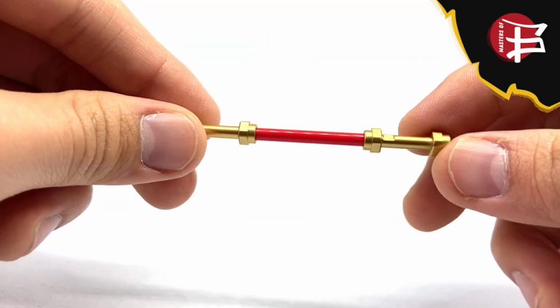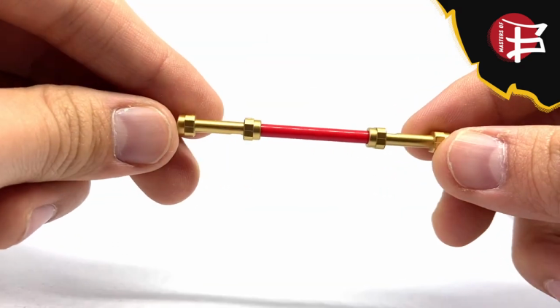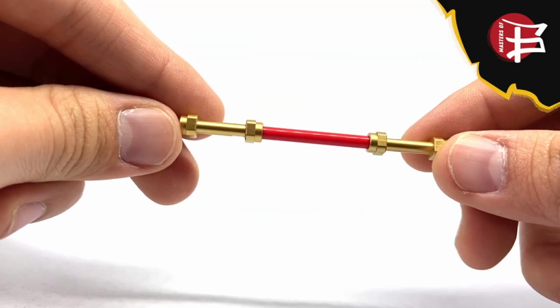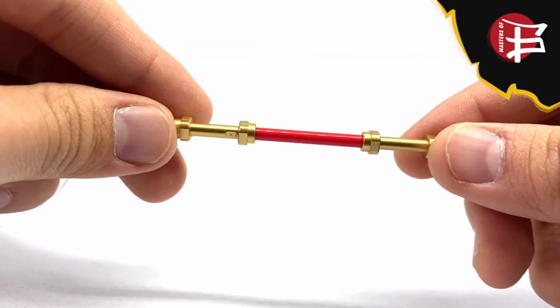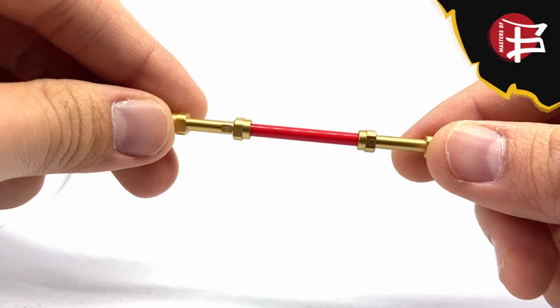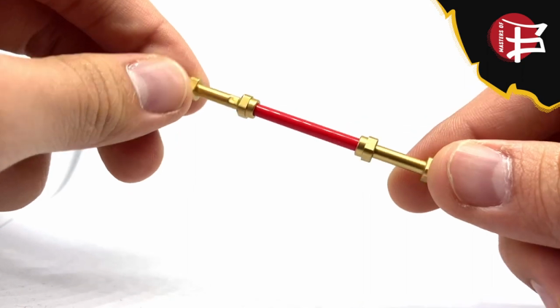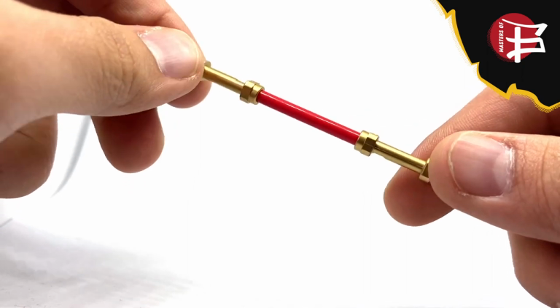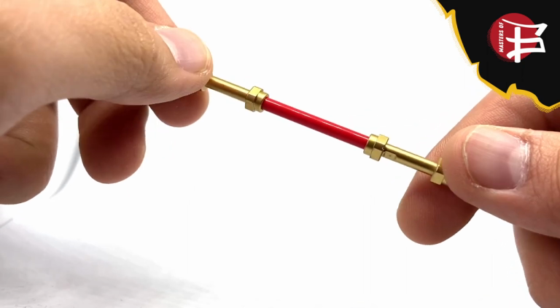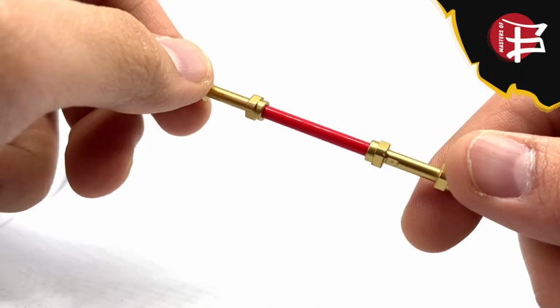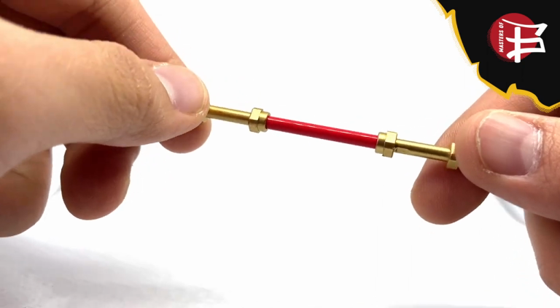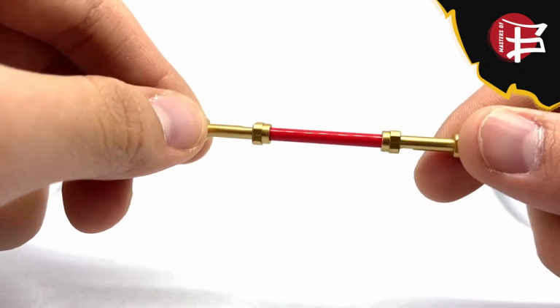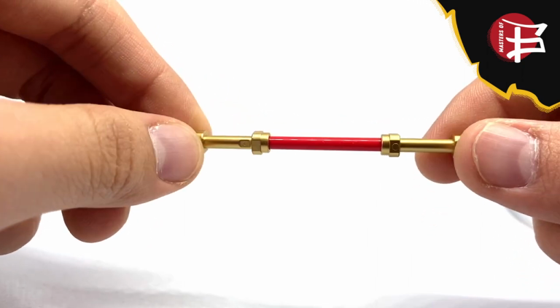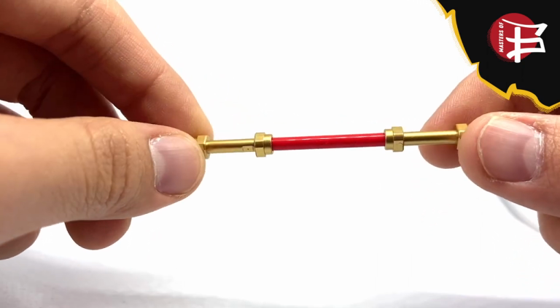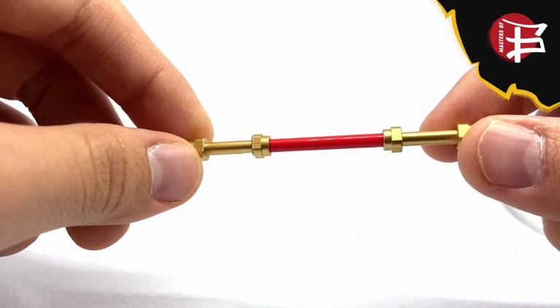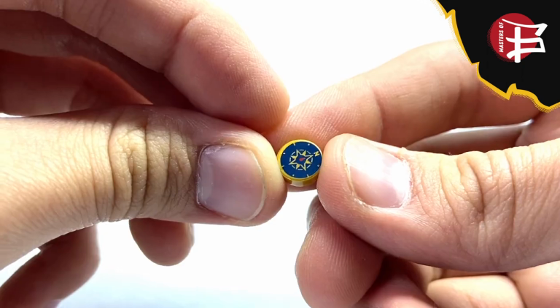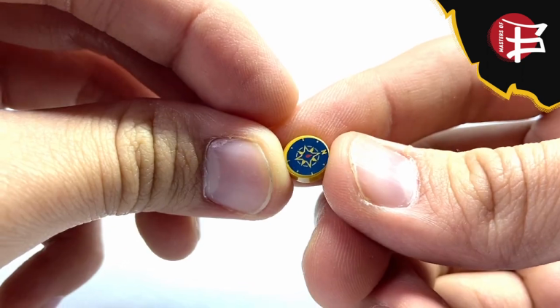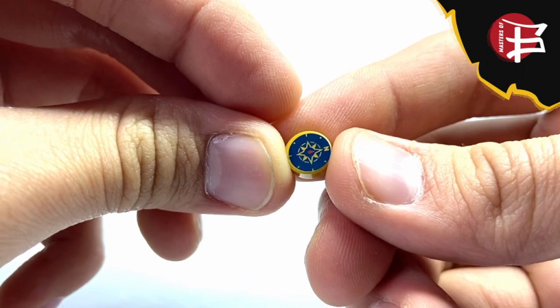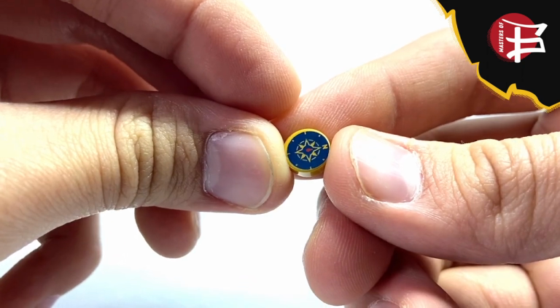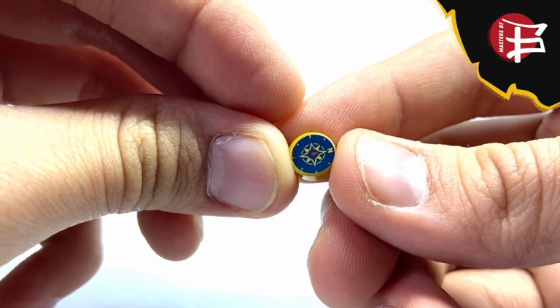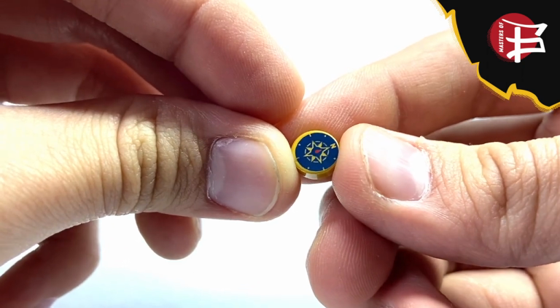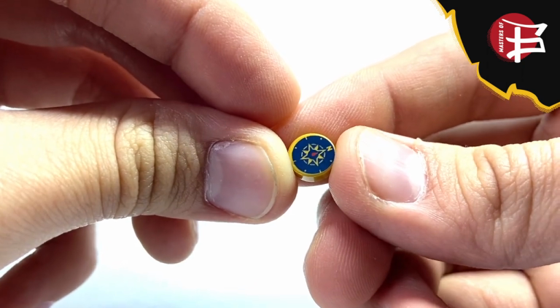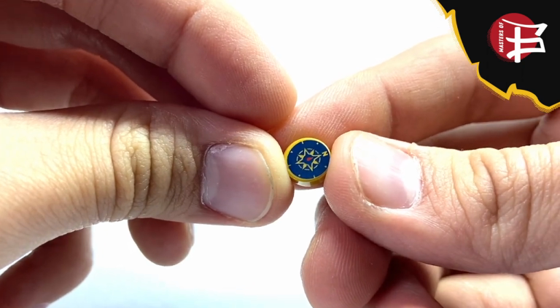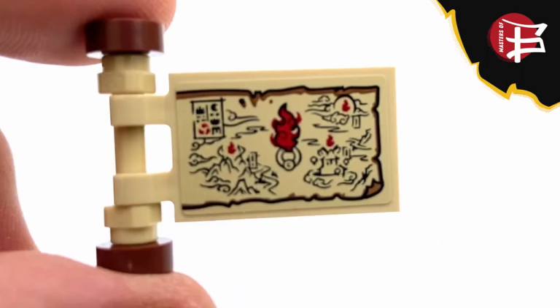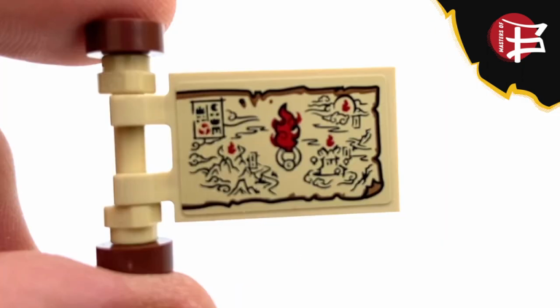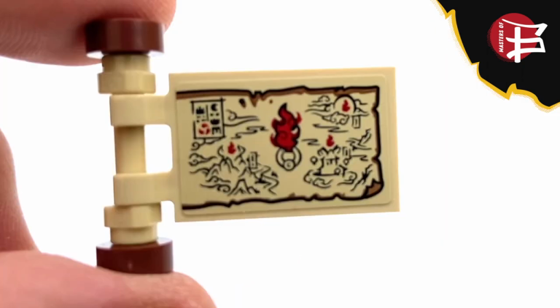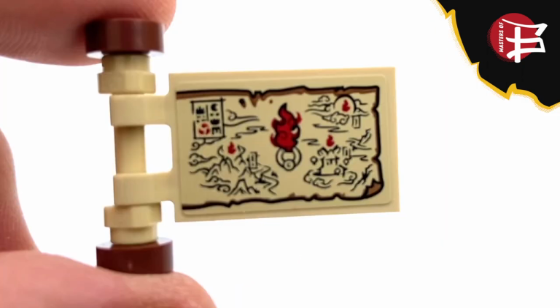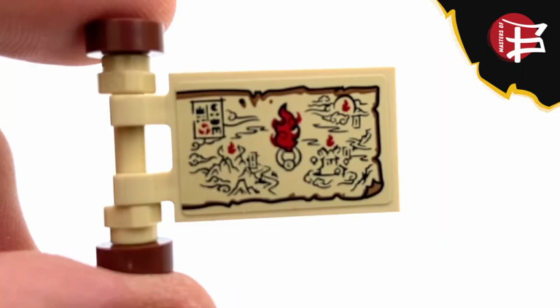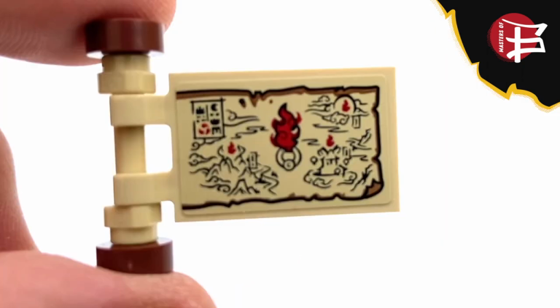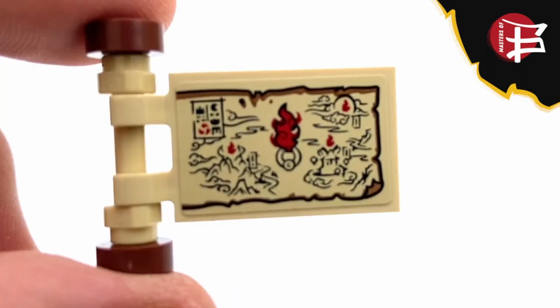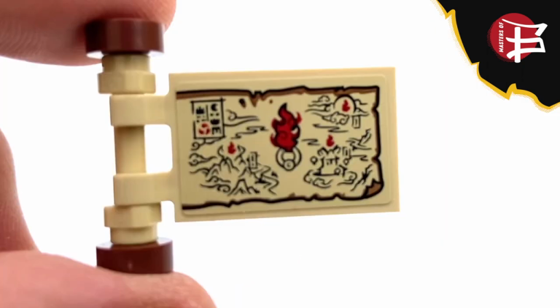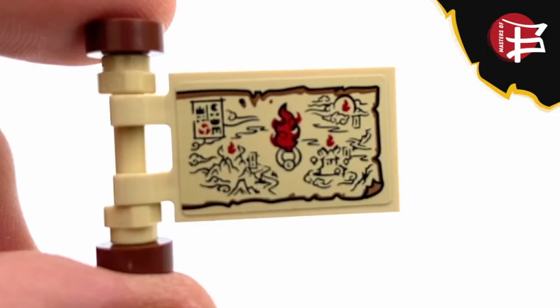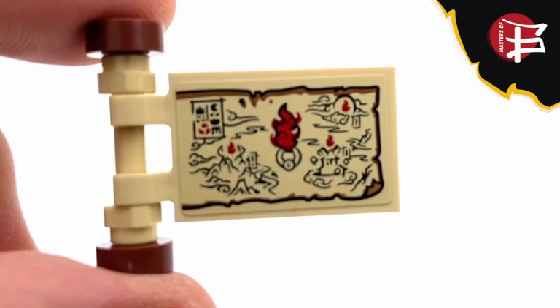Accessory-wise, MK comes with his signature staff, a compass, and a map with all the locations of the three fire rings.